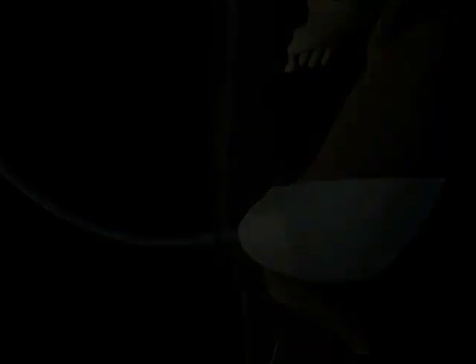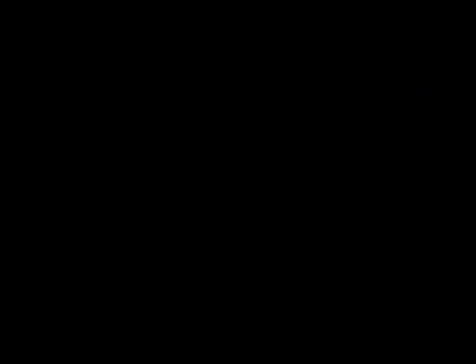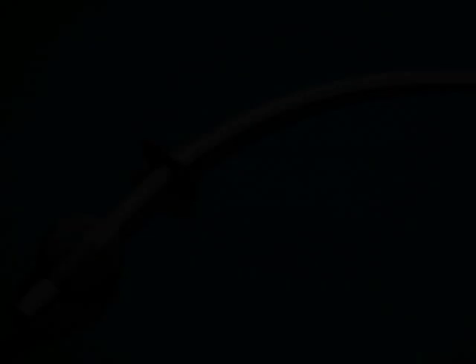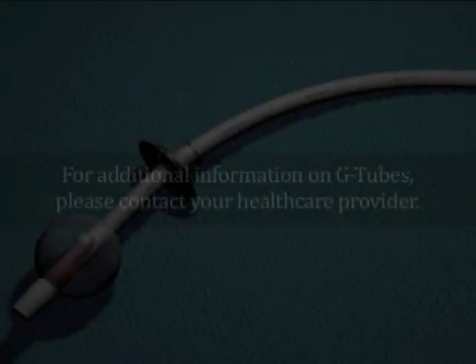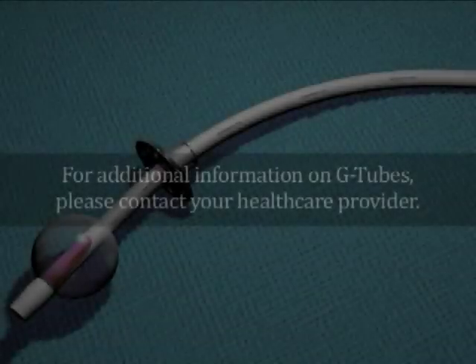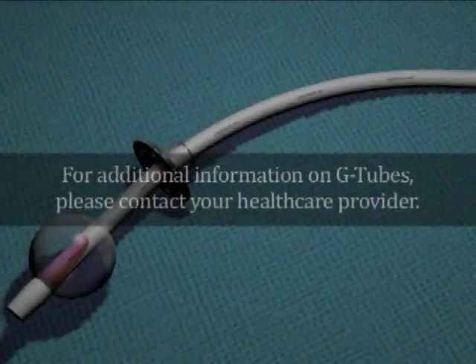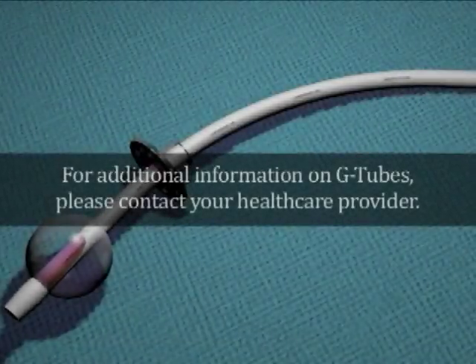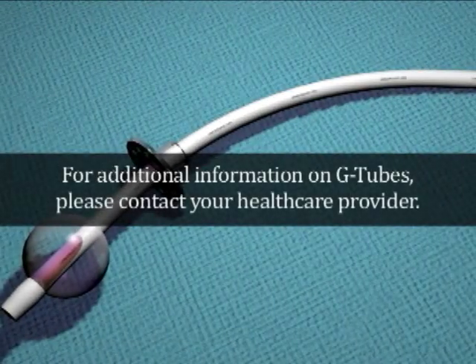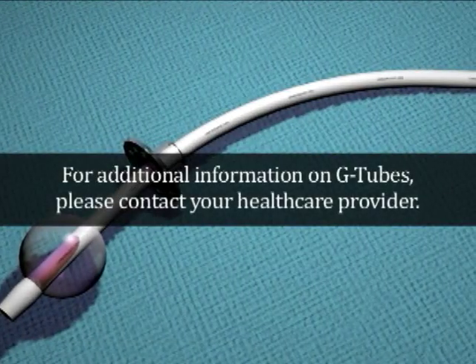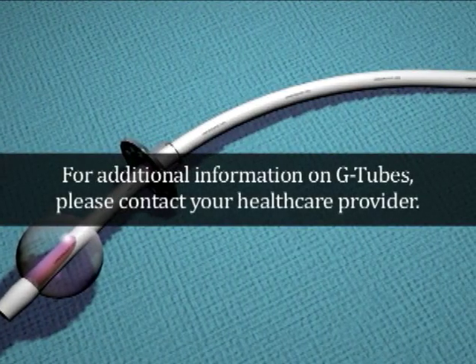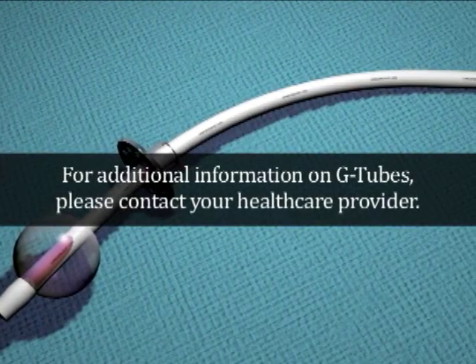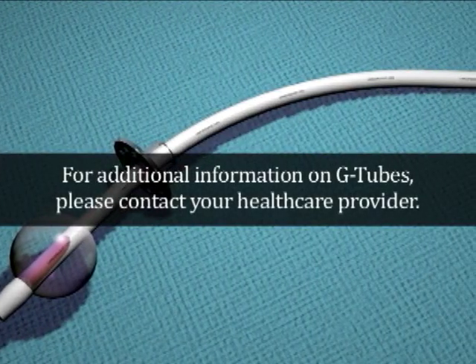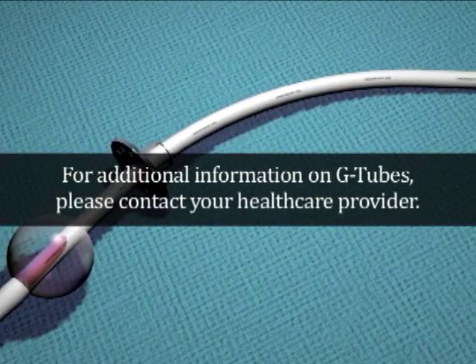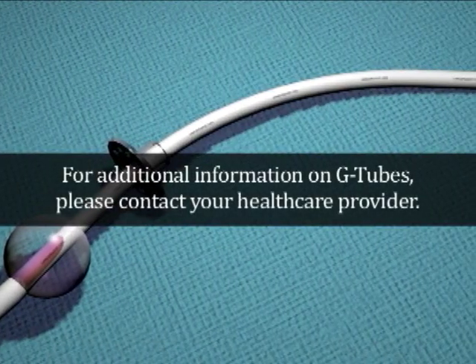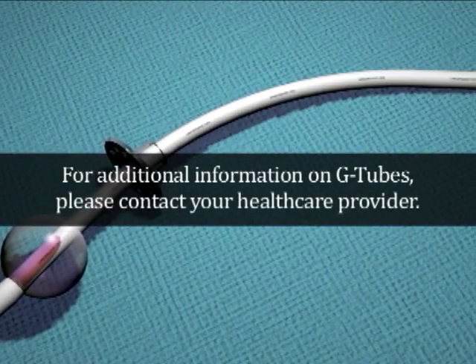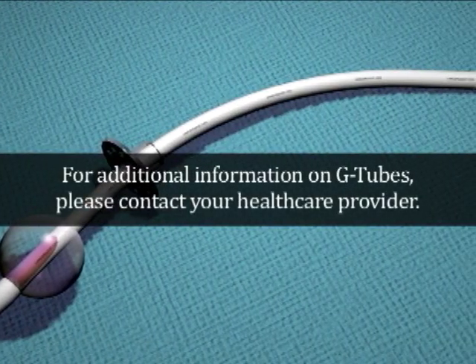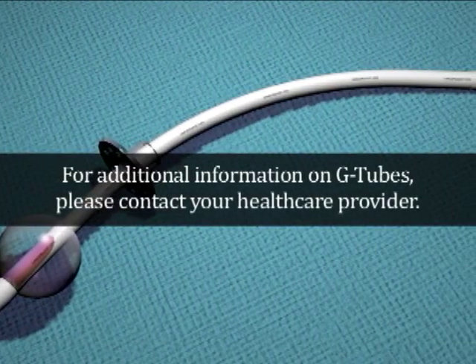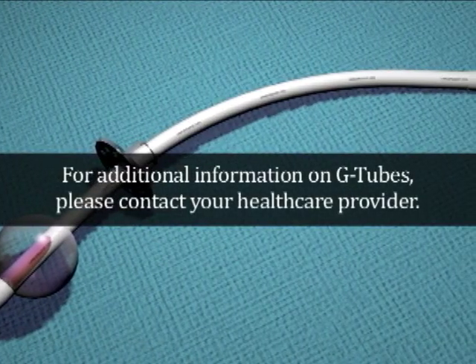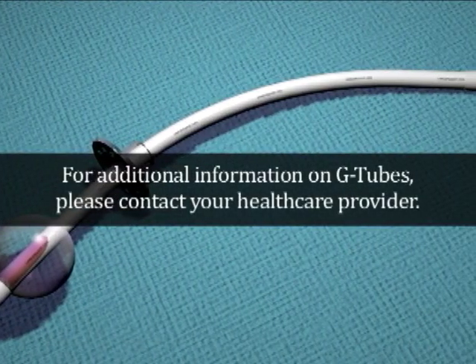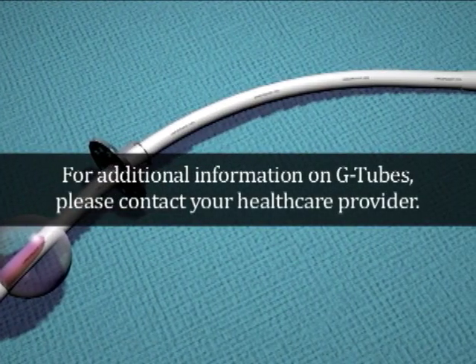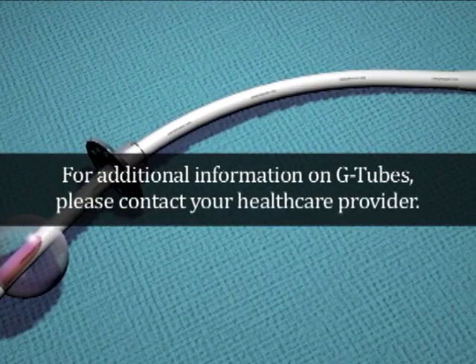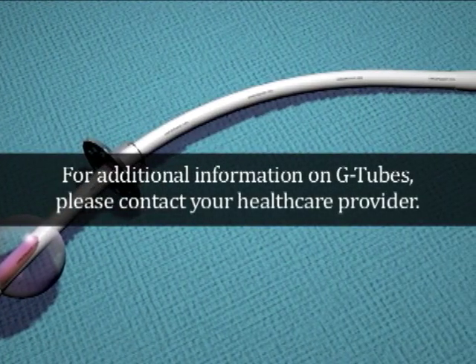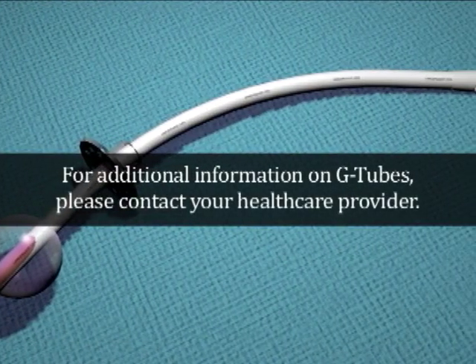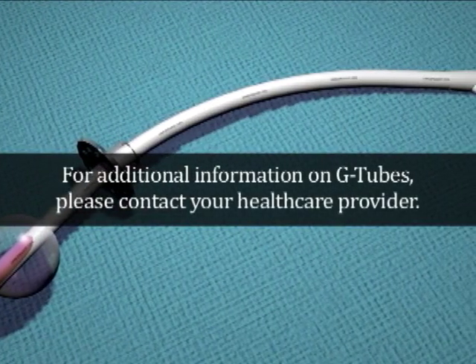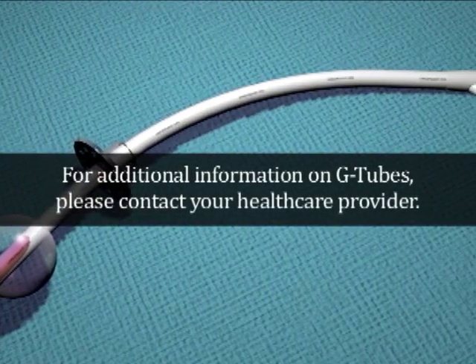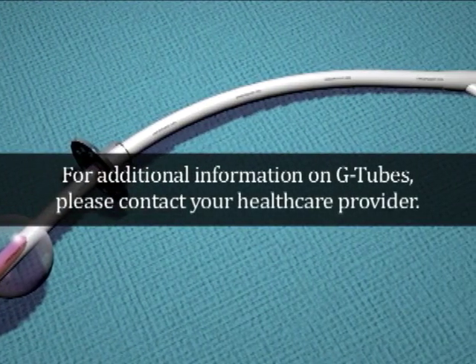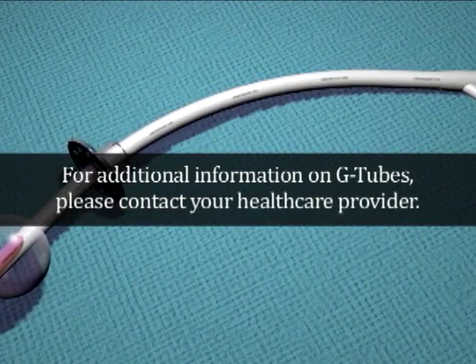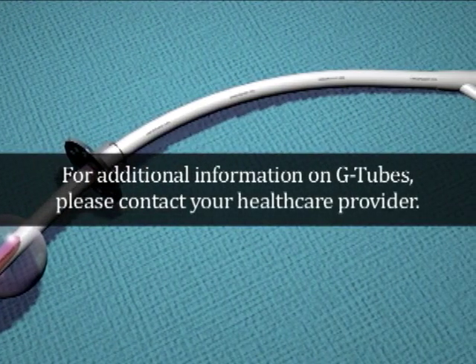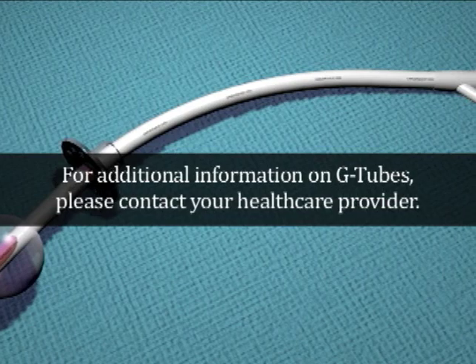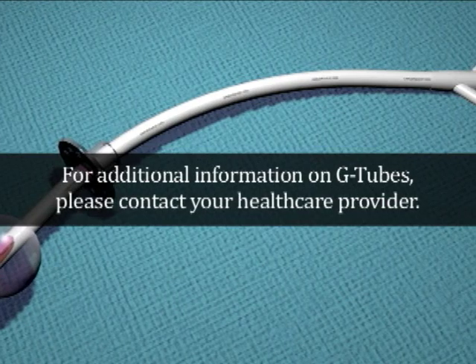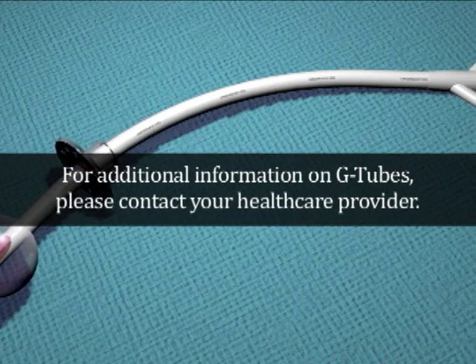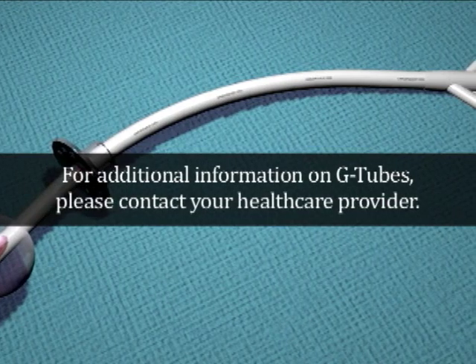For additional information on the proper use of gastrostomy or G-tubes, please speak with your health care provider.